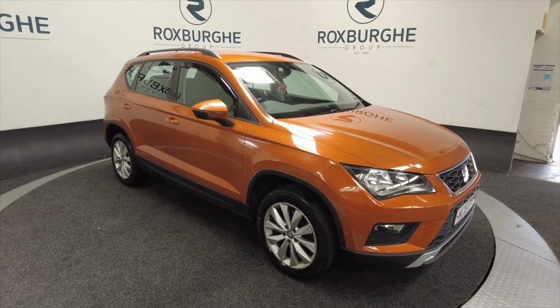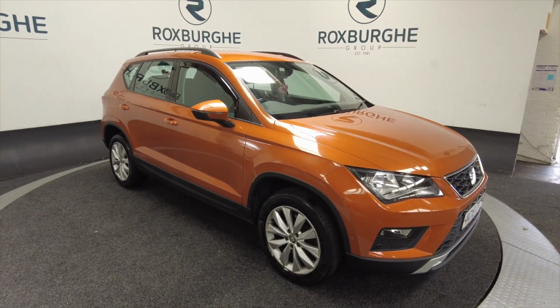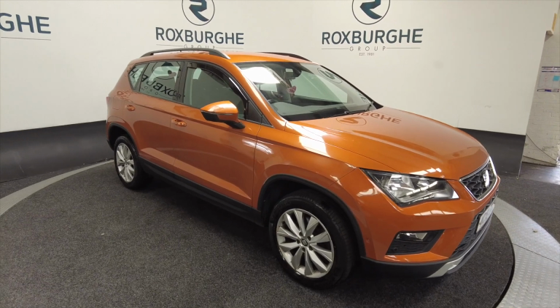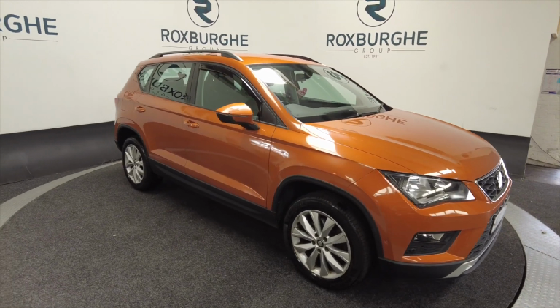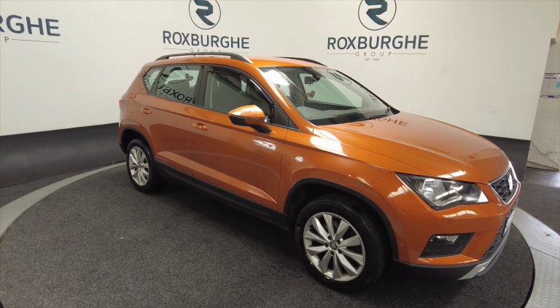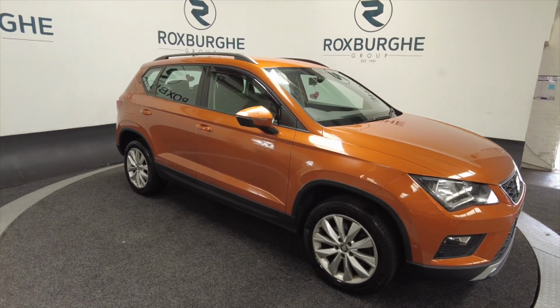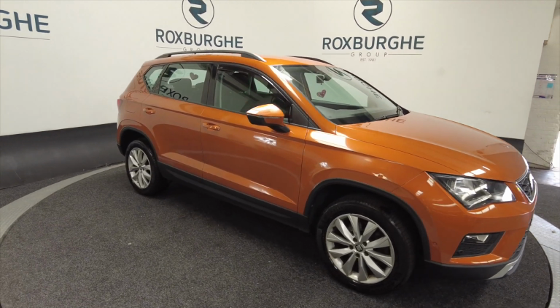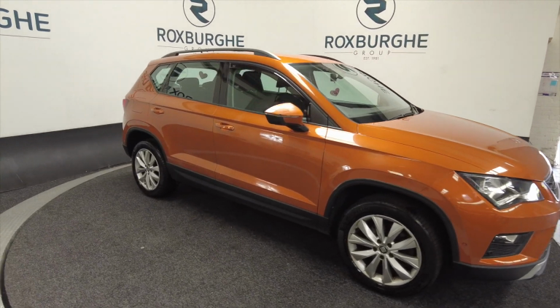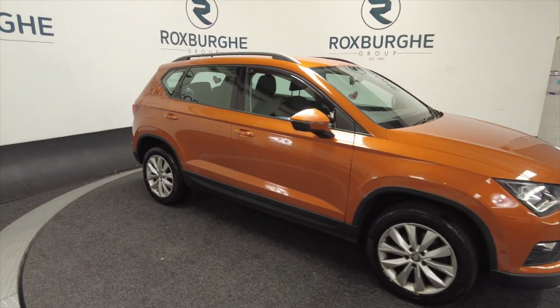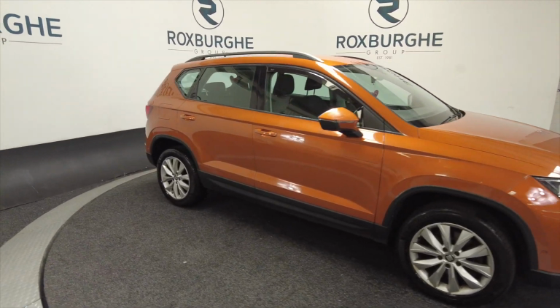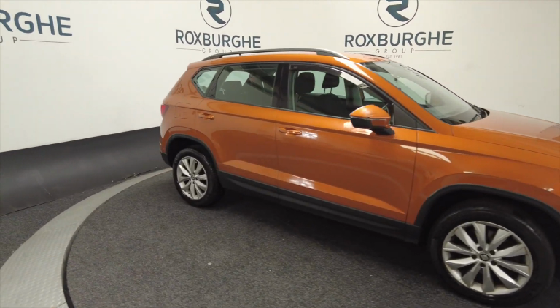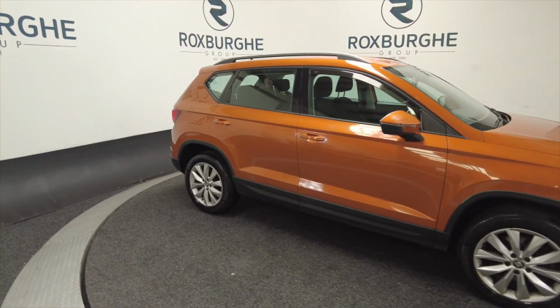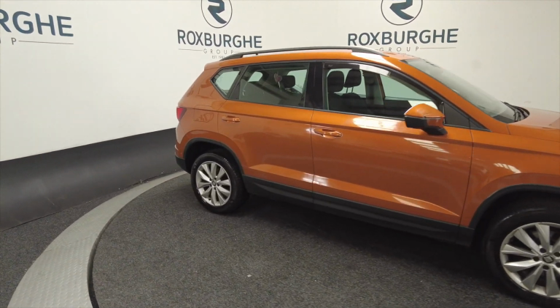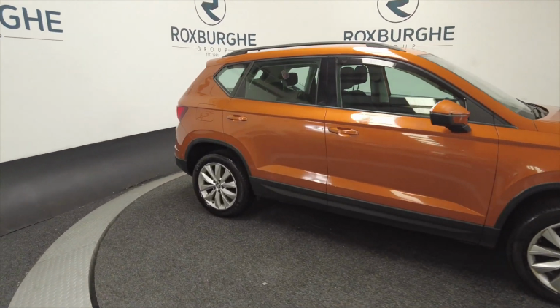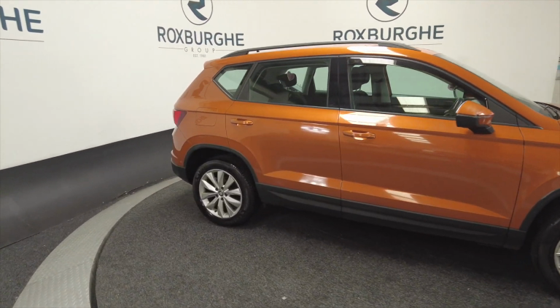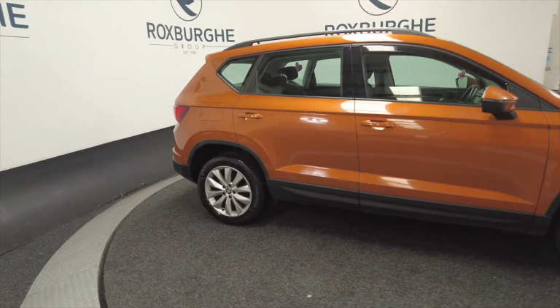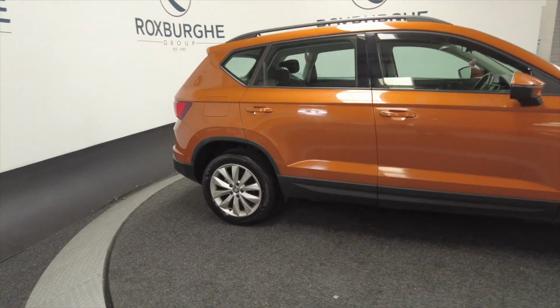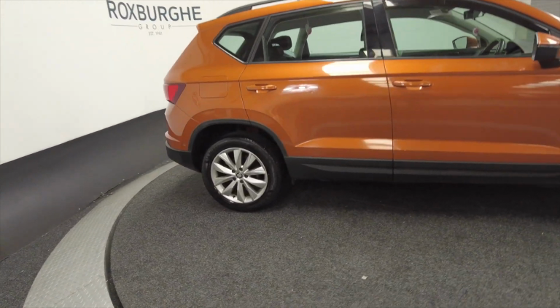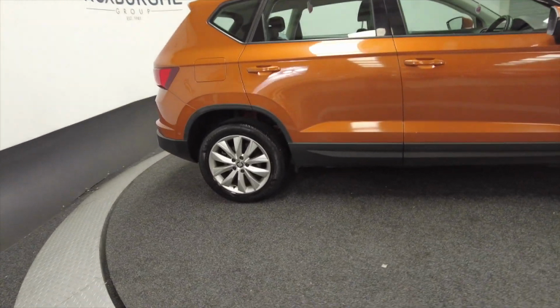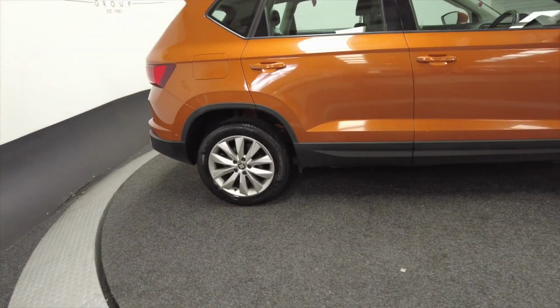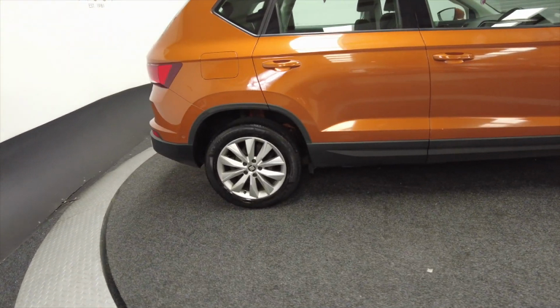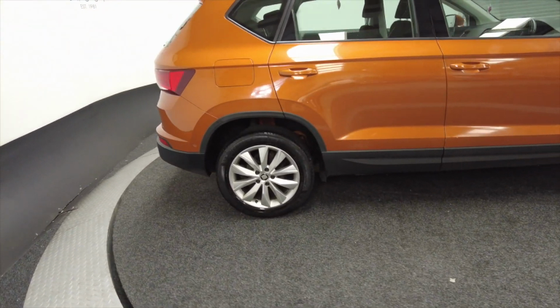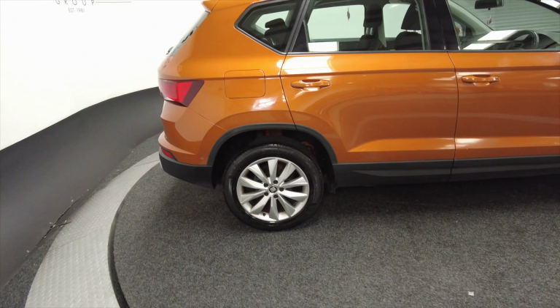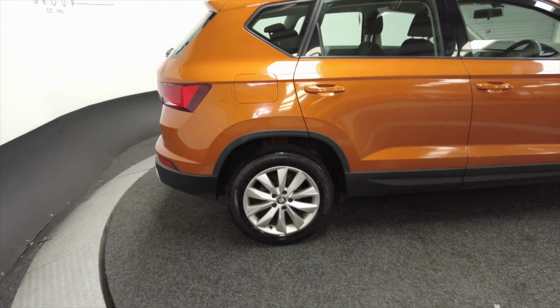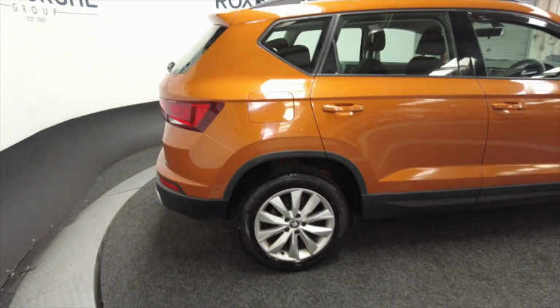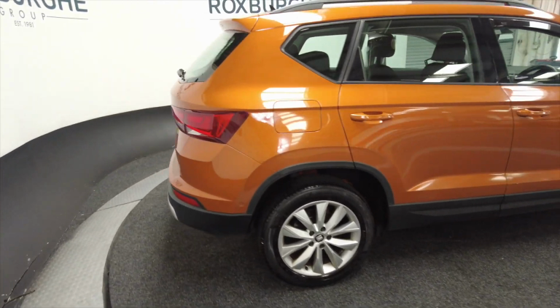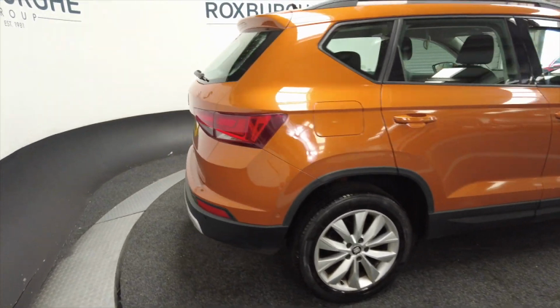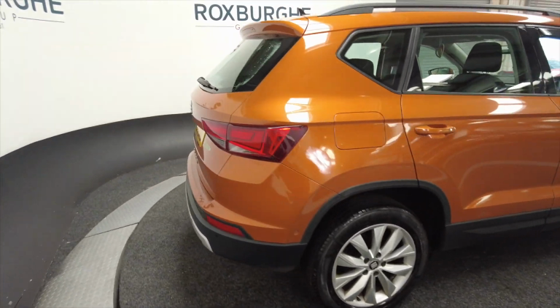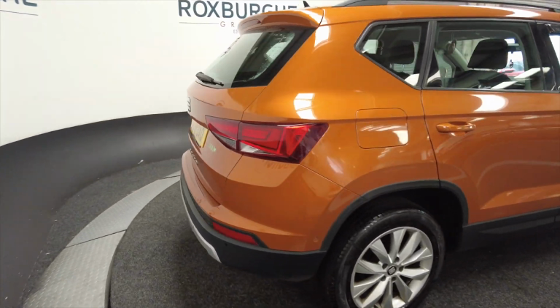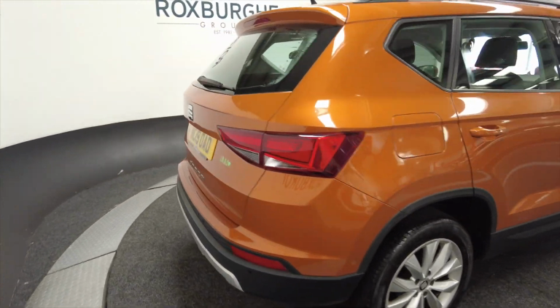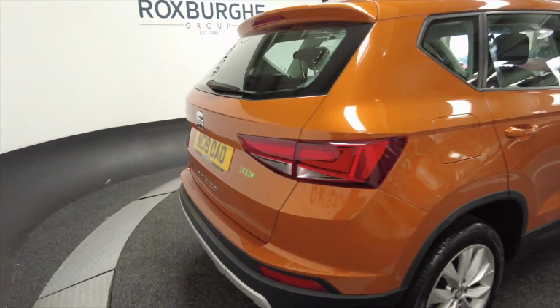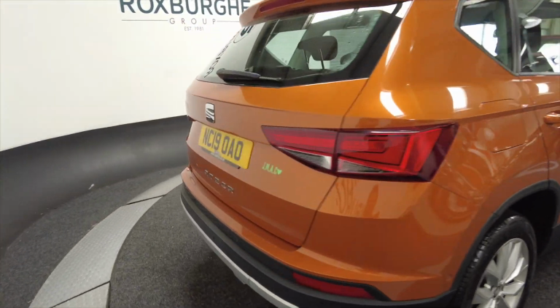As you can see it's got alloy wheels, 5-door with roof bars. Really nice spacious vehicles these, ideal for a family.